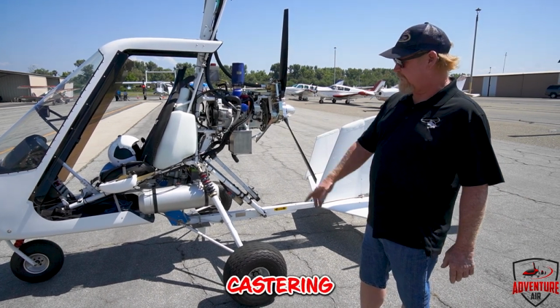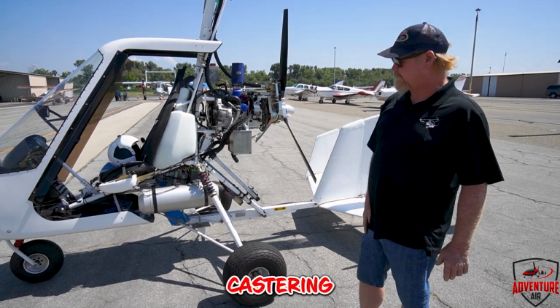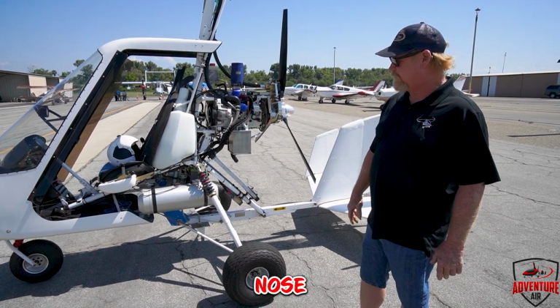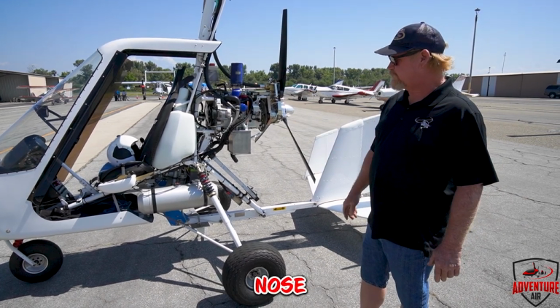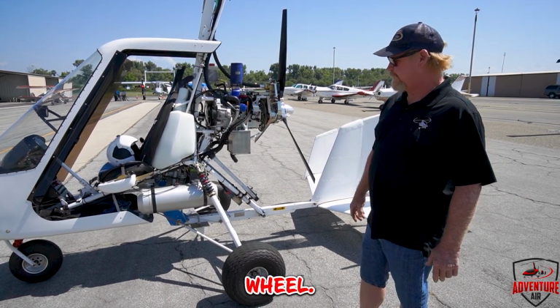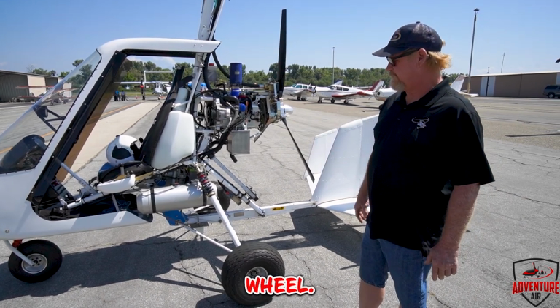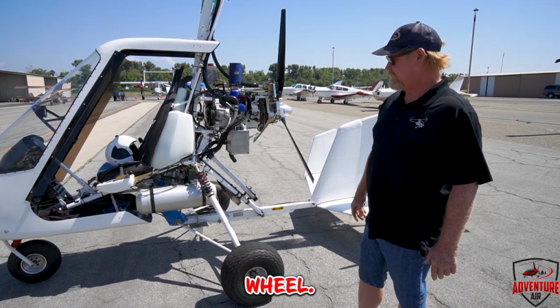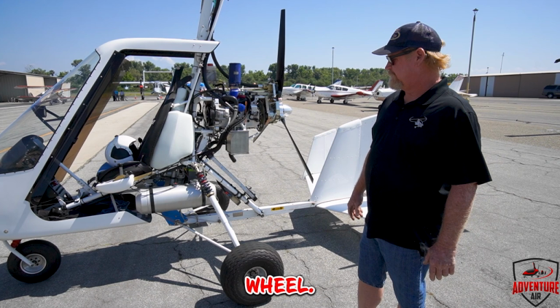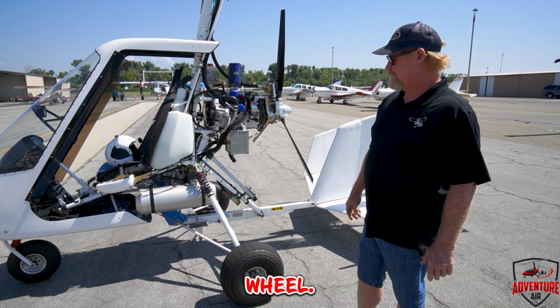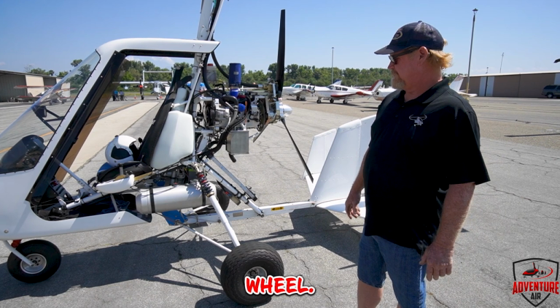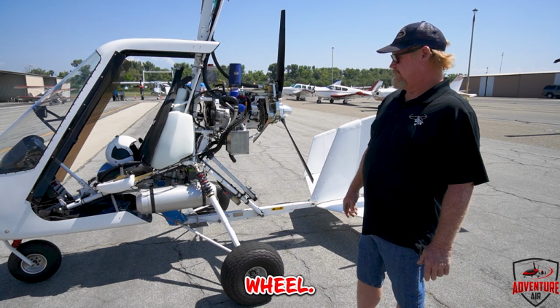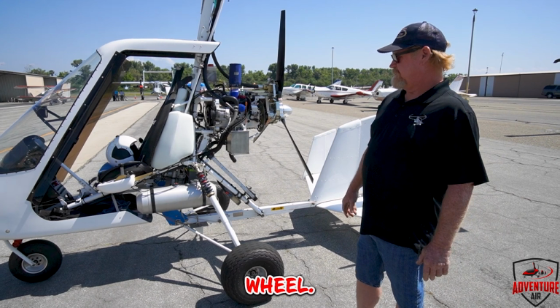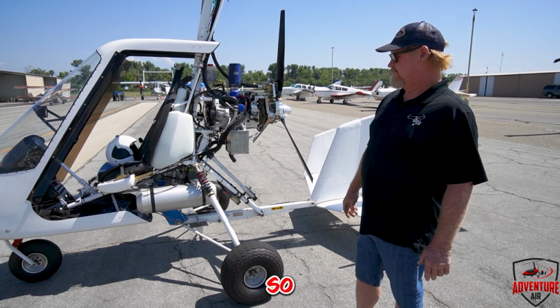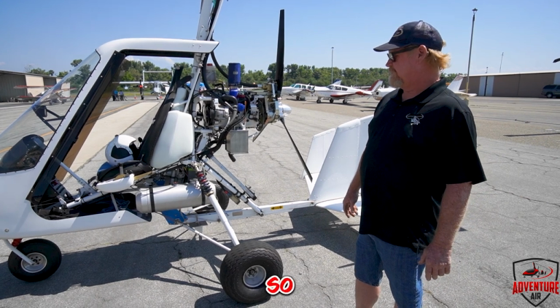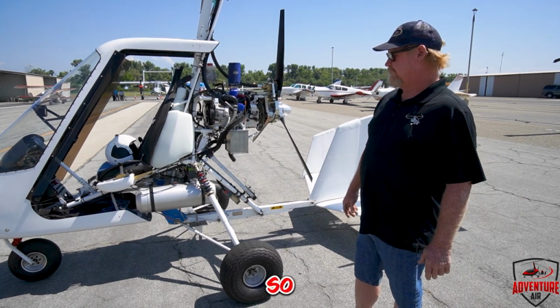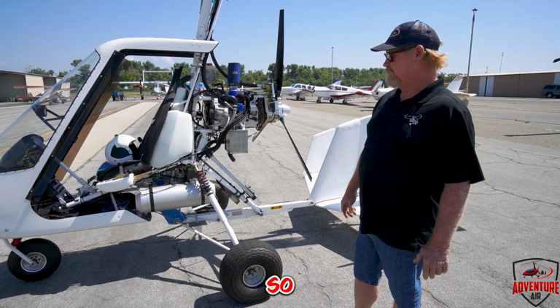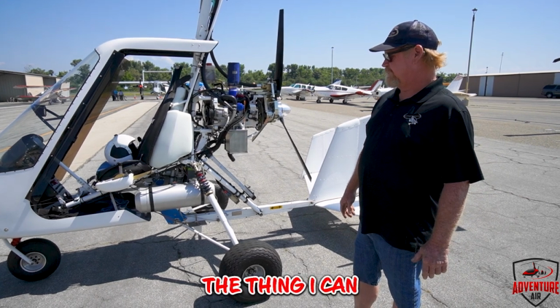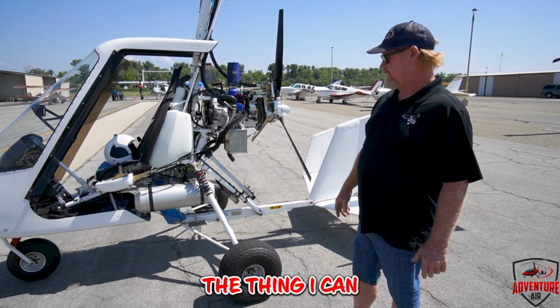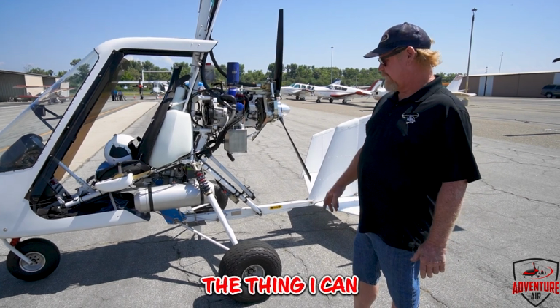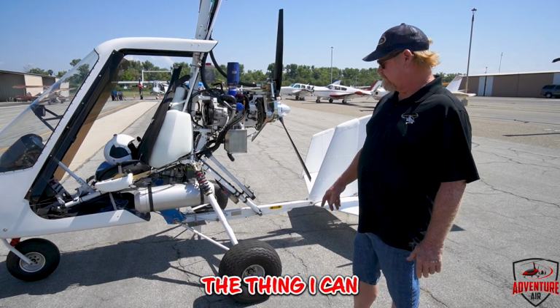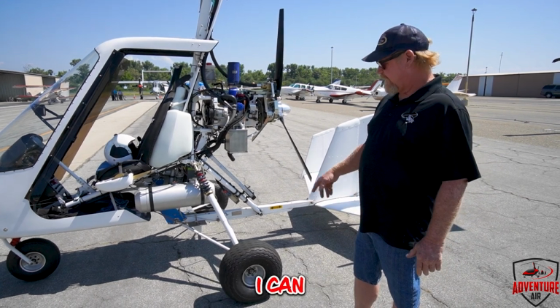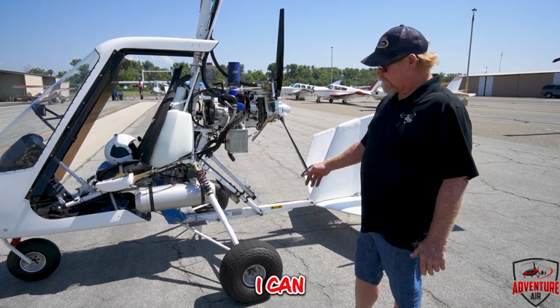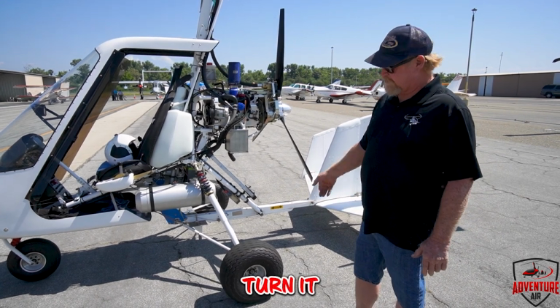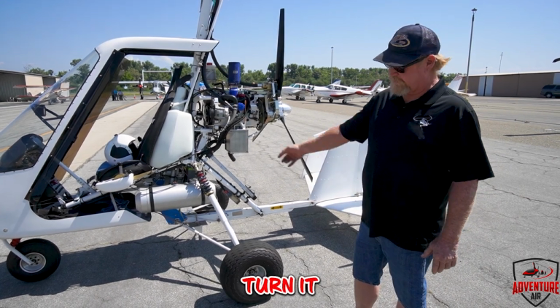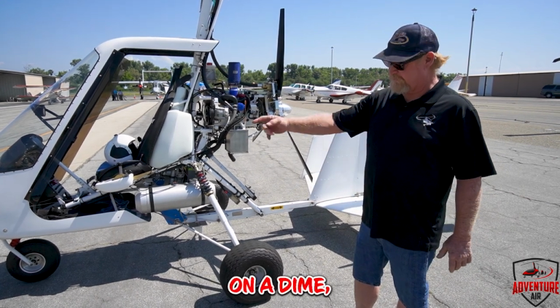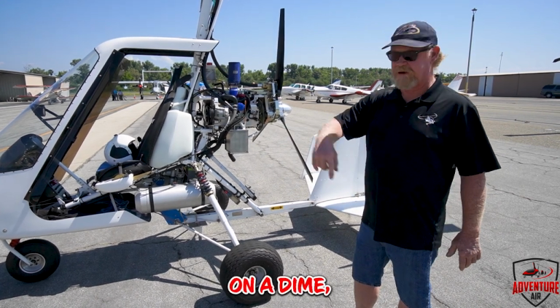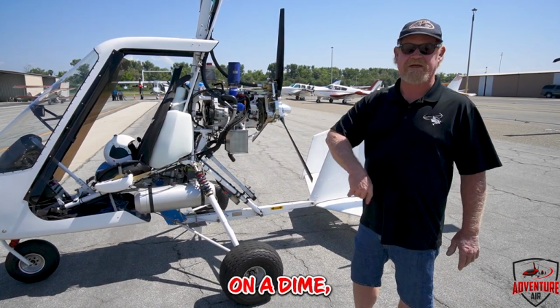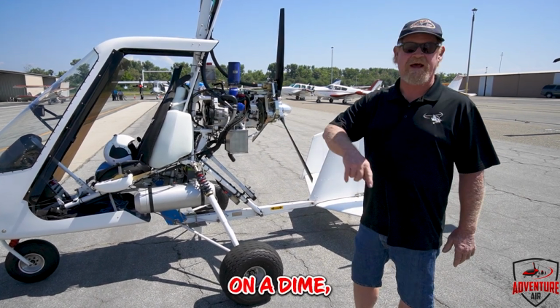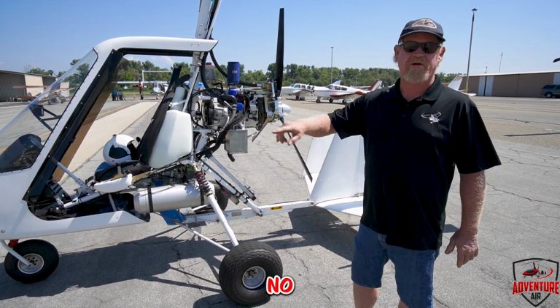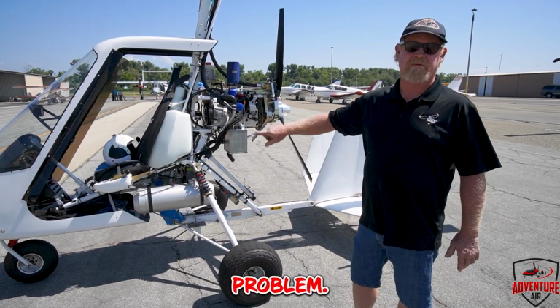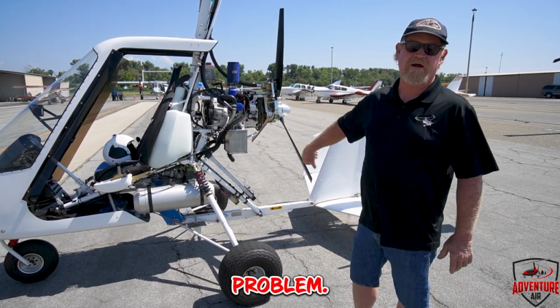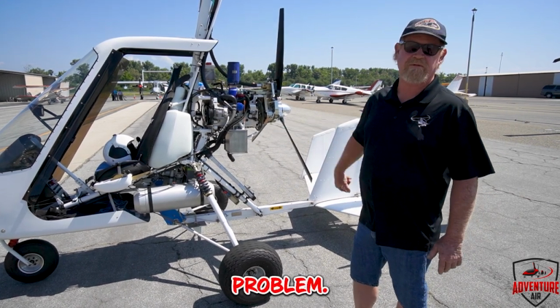It's got the differential toe brakes and the free-castering nose wheel, so I can turn this thing on a dime, no problem.